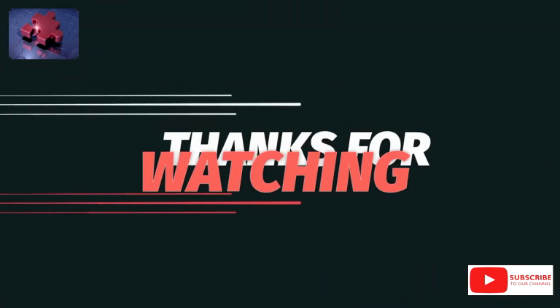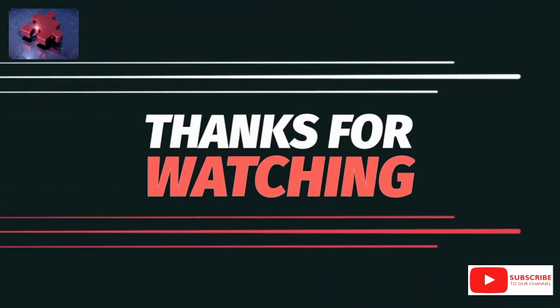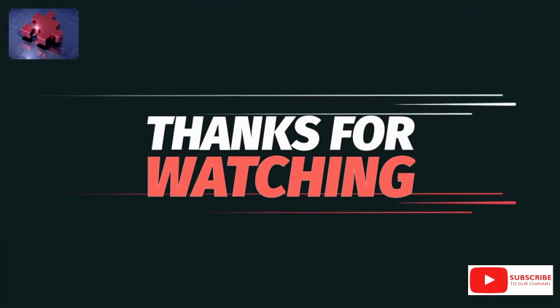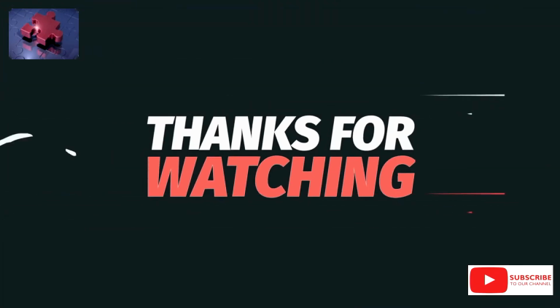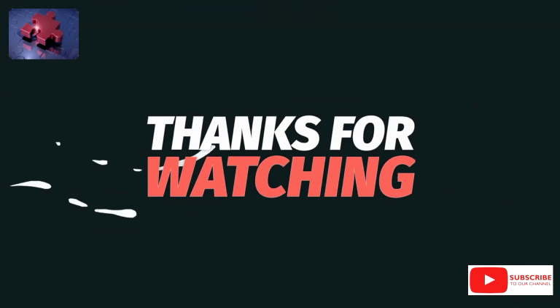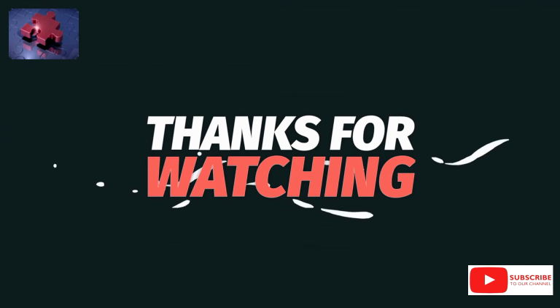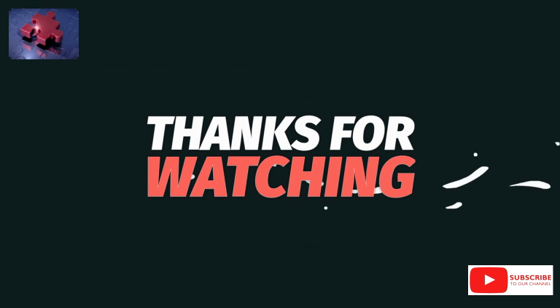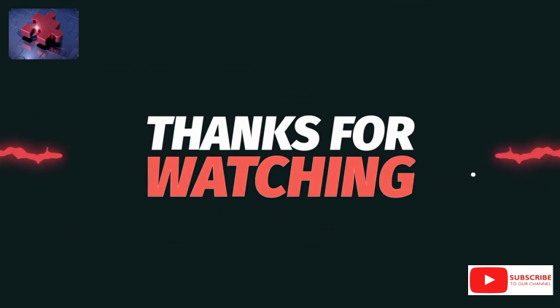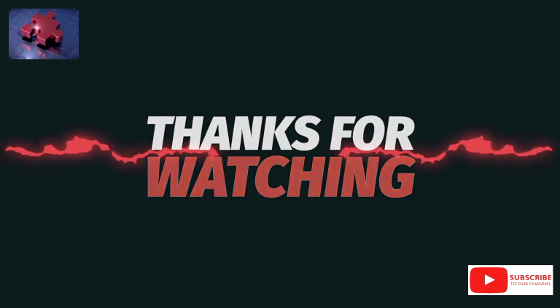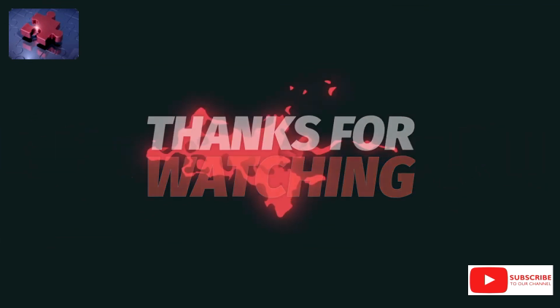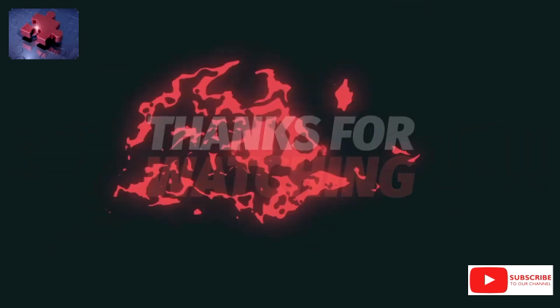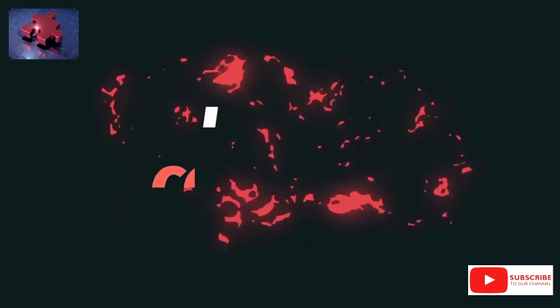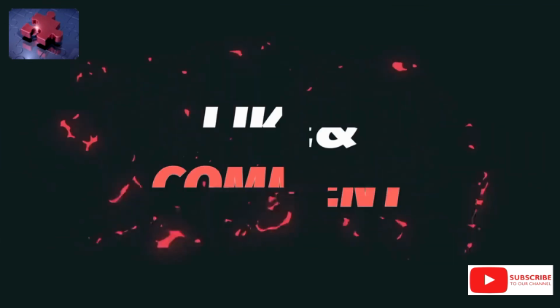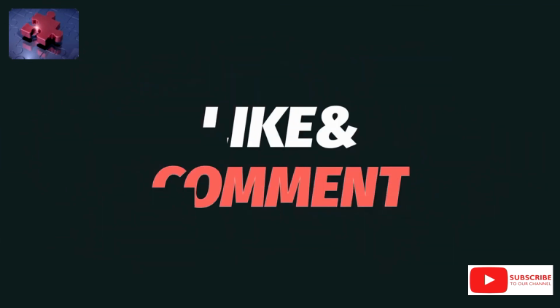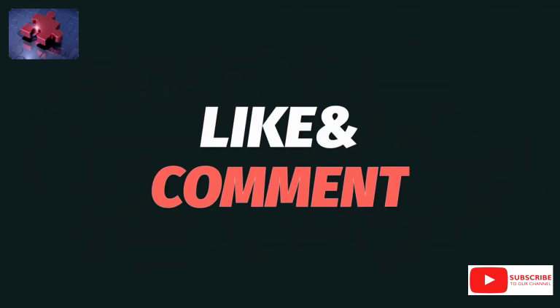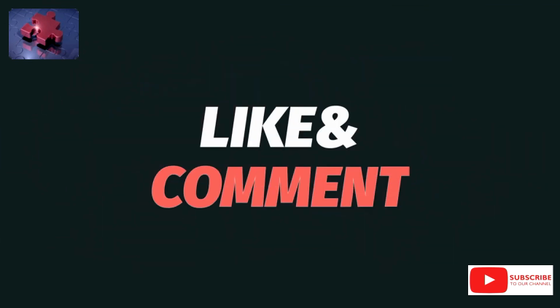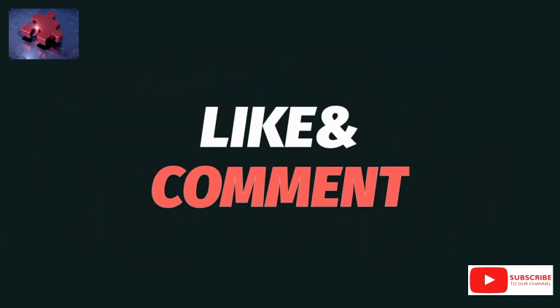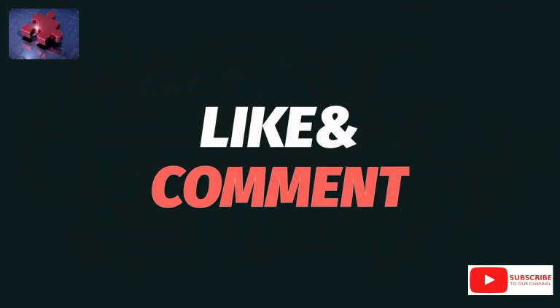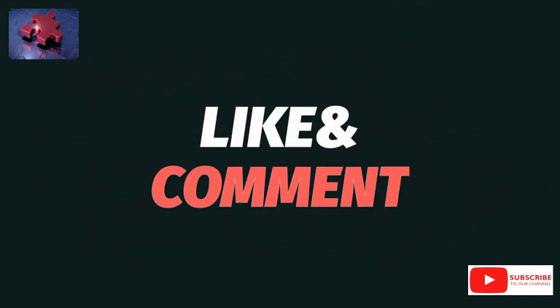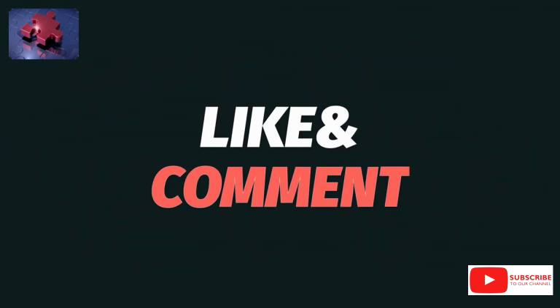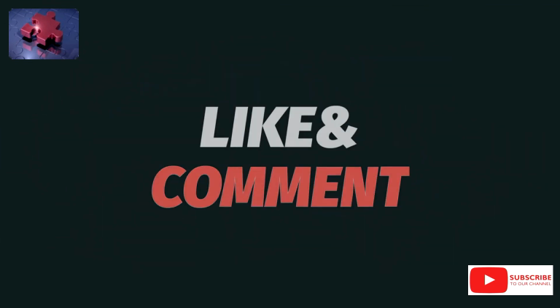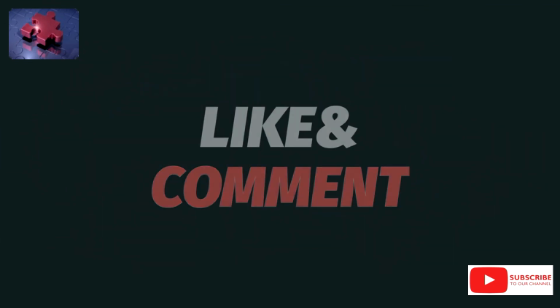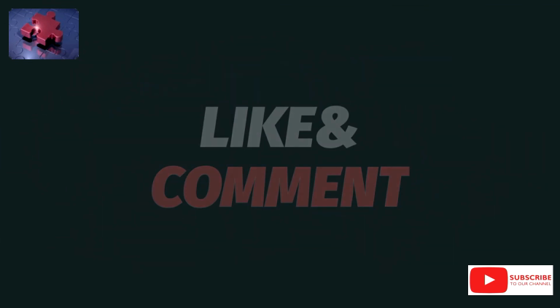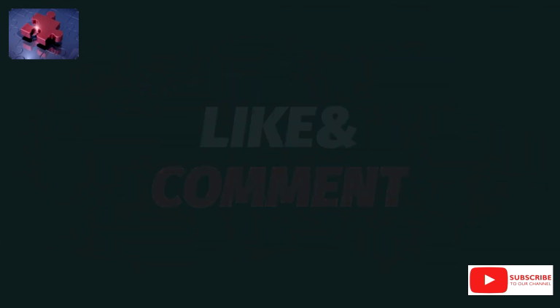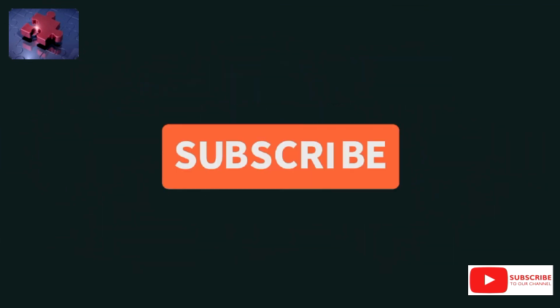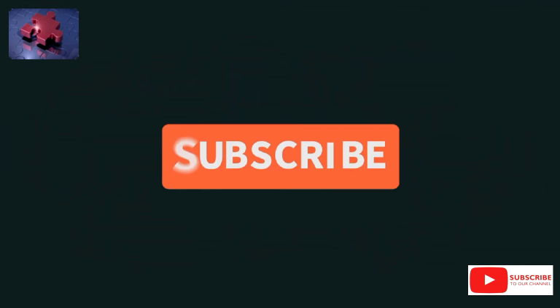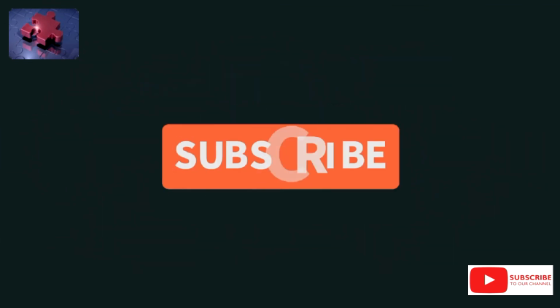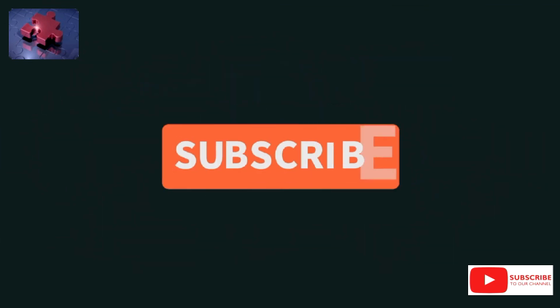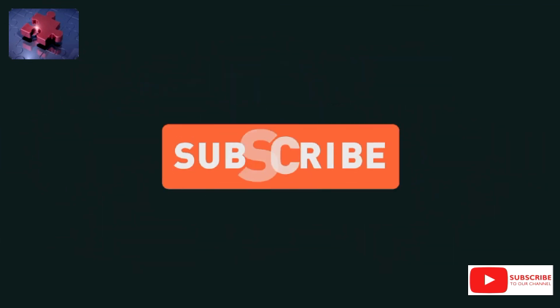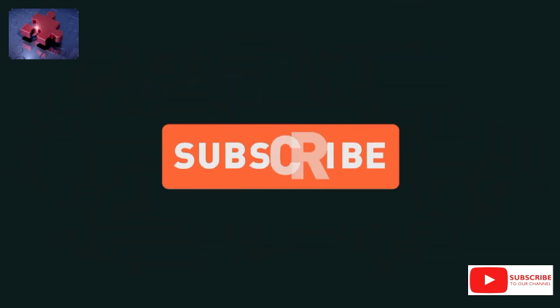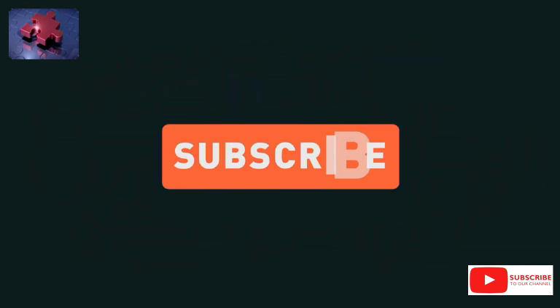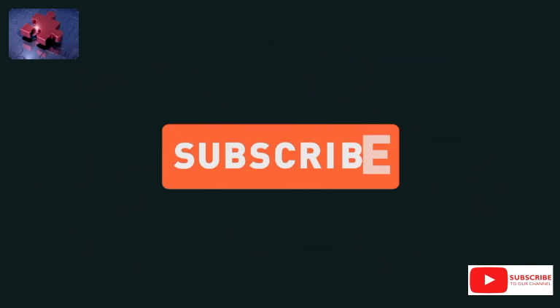Have a fulfilling day. See you tomorrow. Cheers.